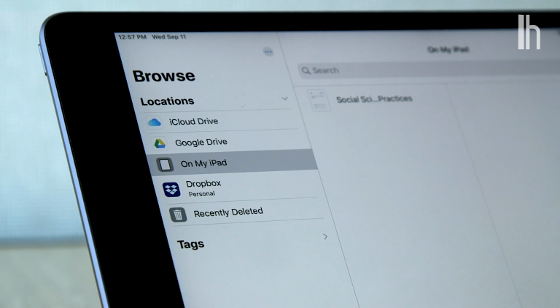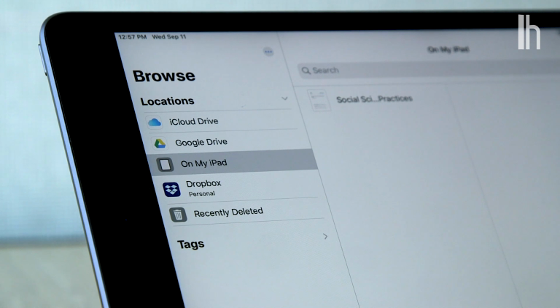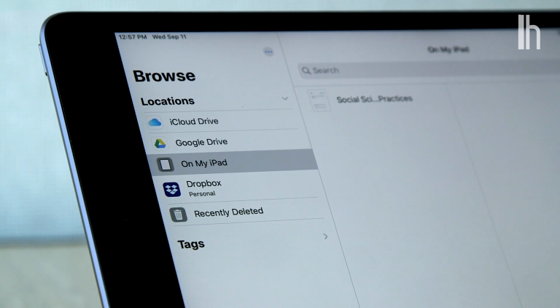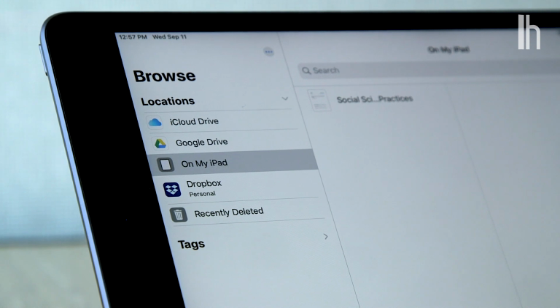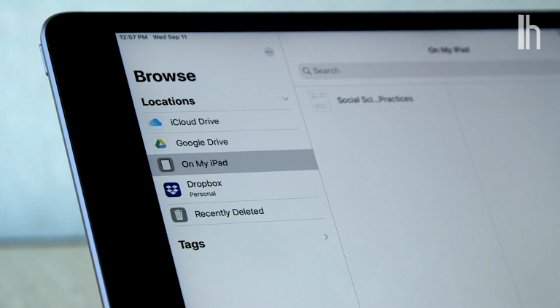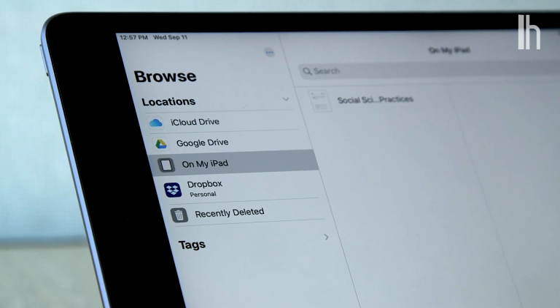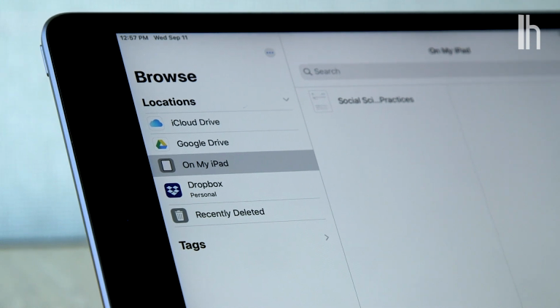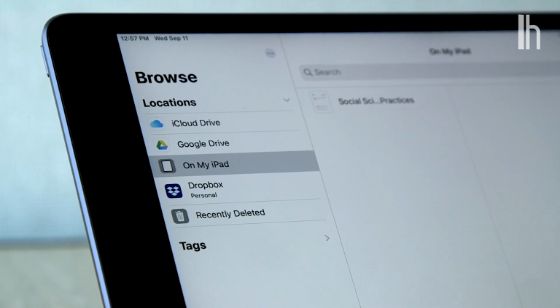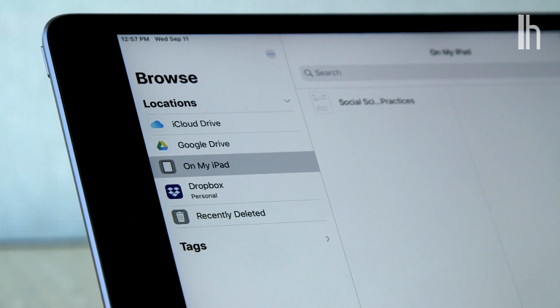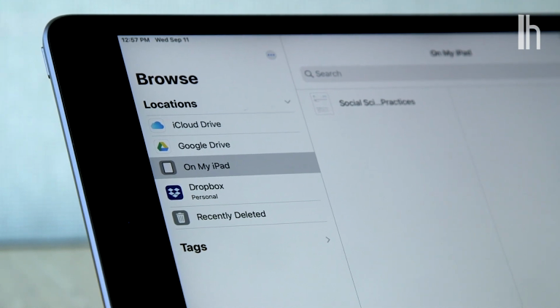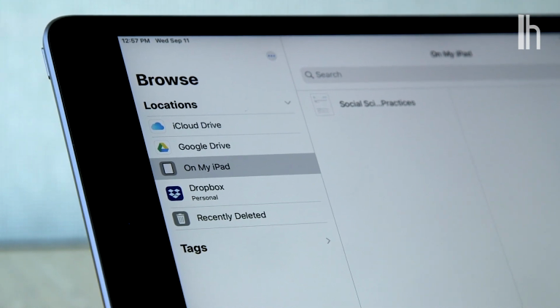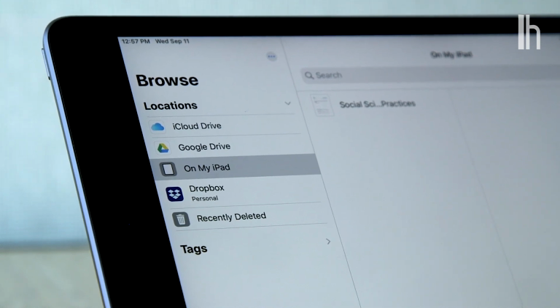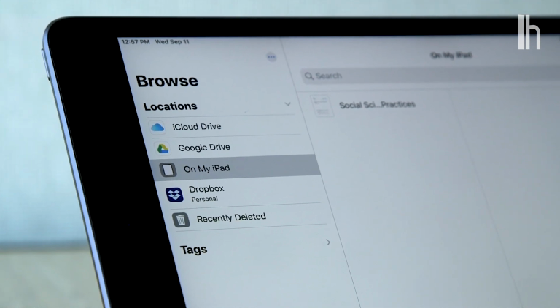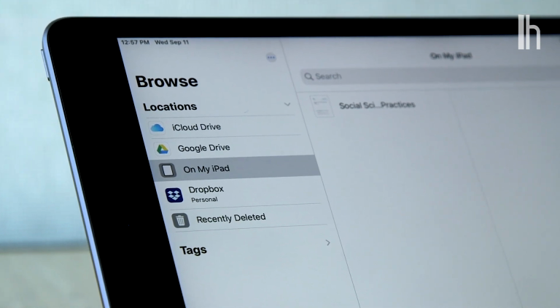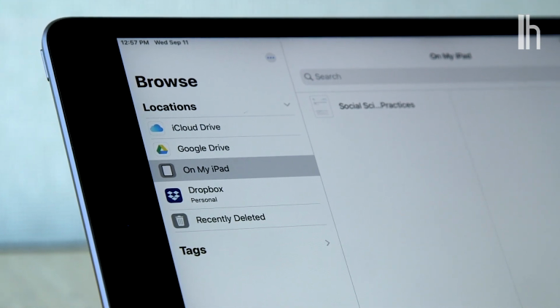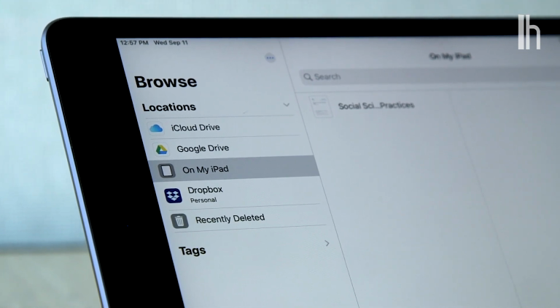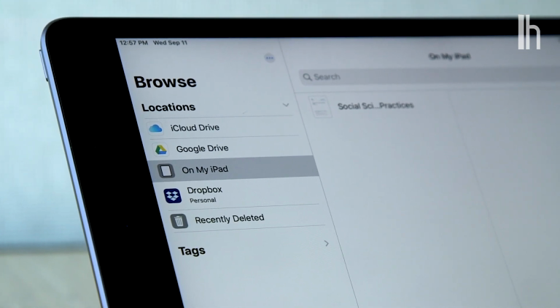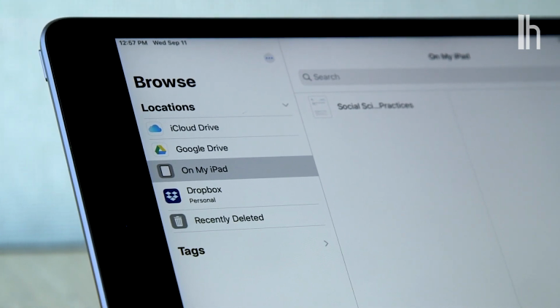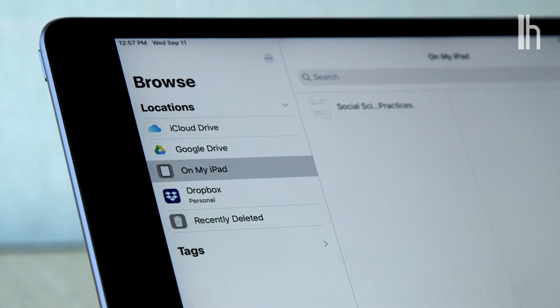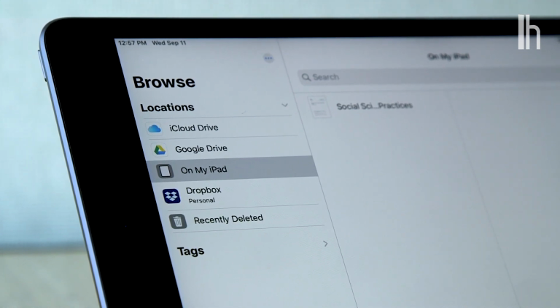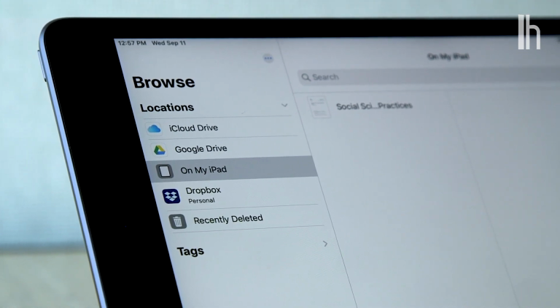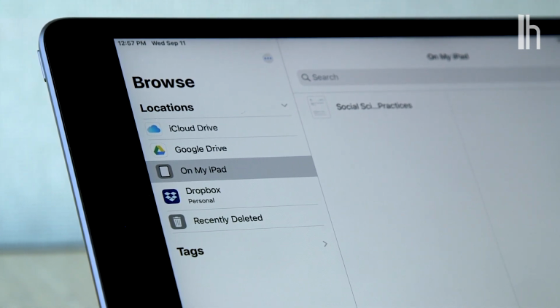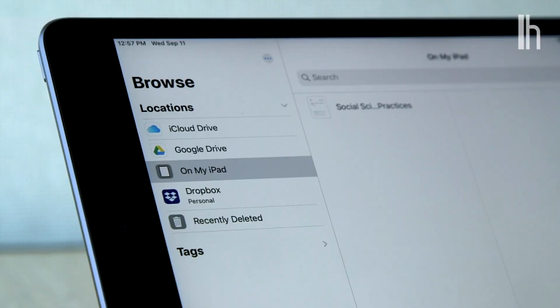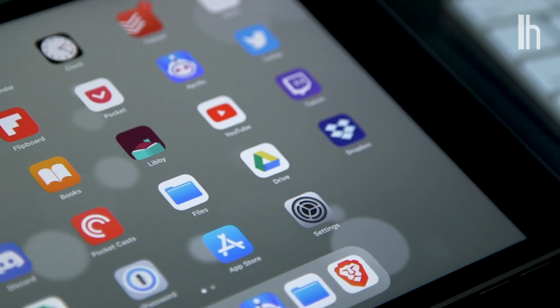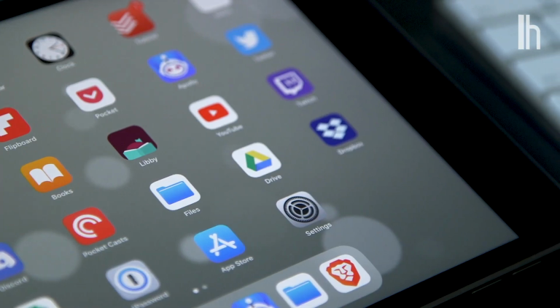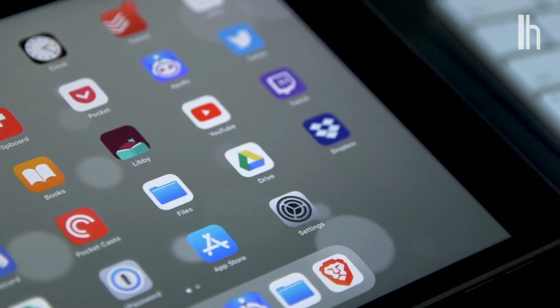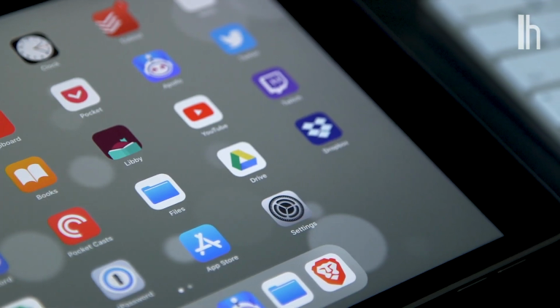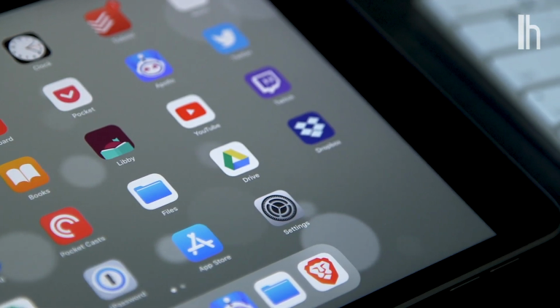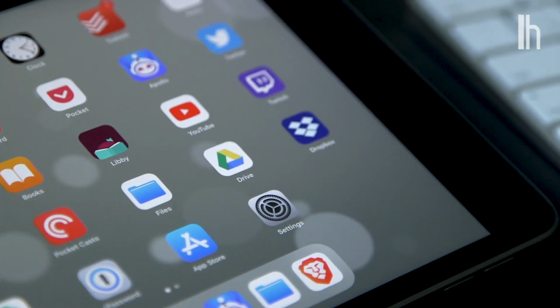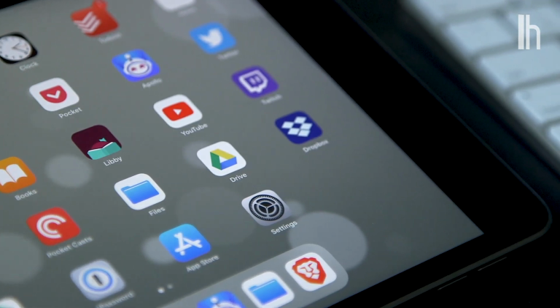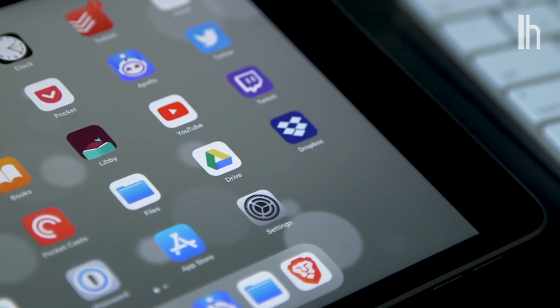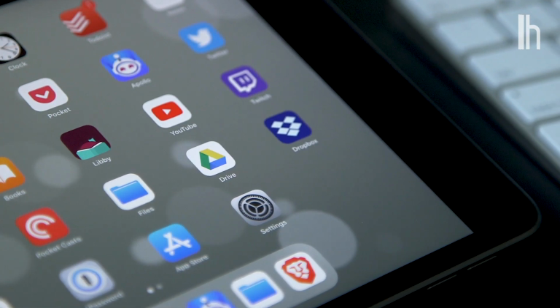iCloud, Dropbox, and Google Drive all play nice with the built-in Files app in iPadOS, and they each have their own robust apps. I really recommend you find a cloud service that works for you.